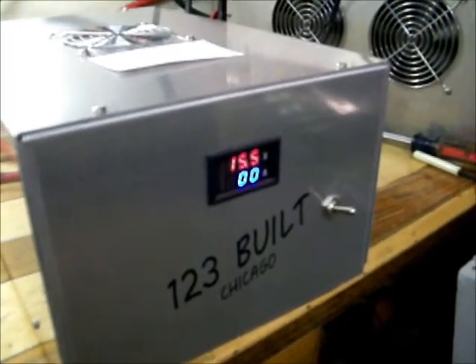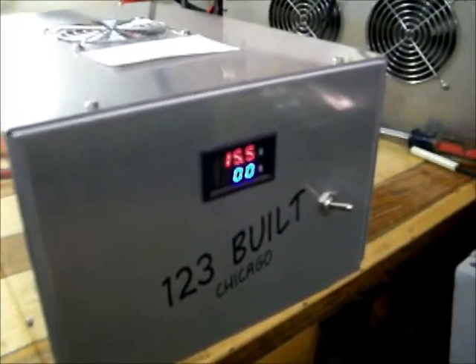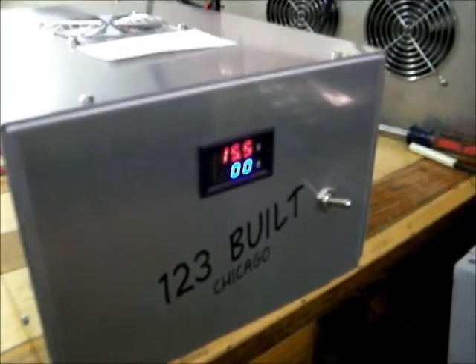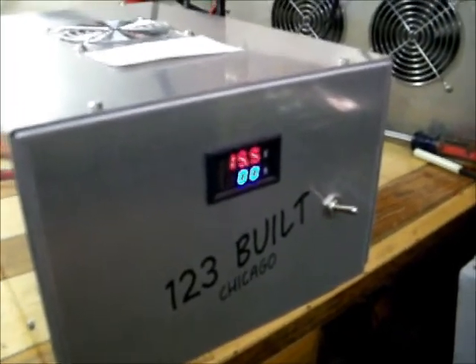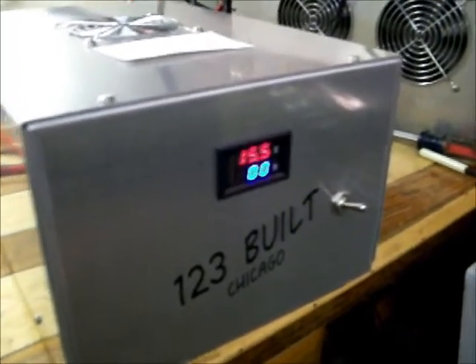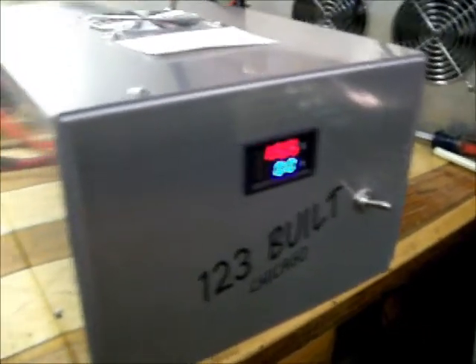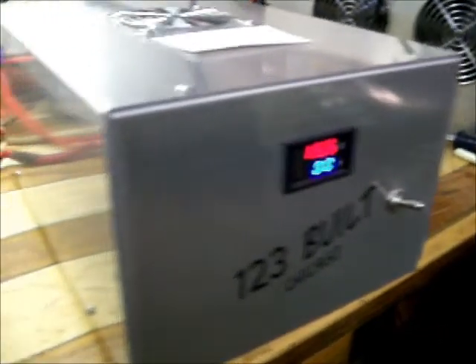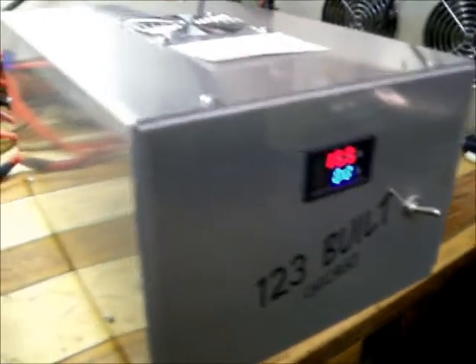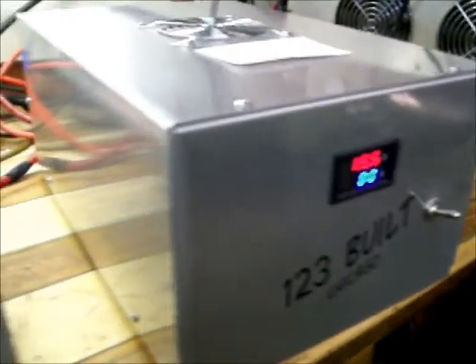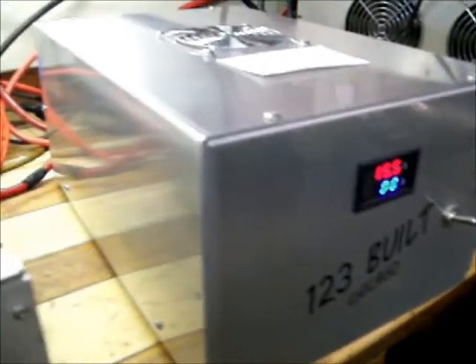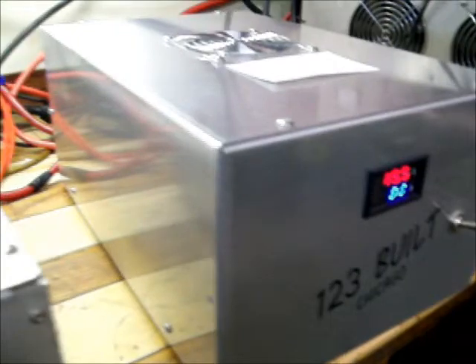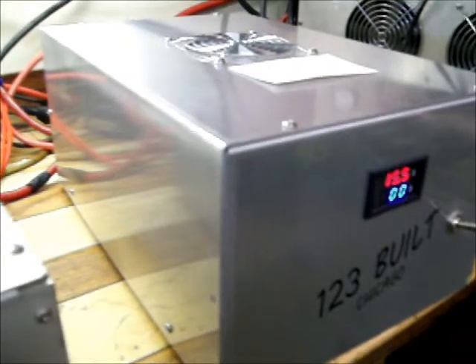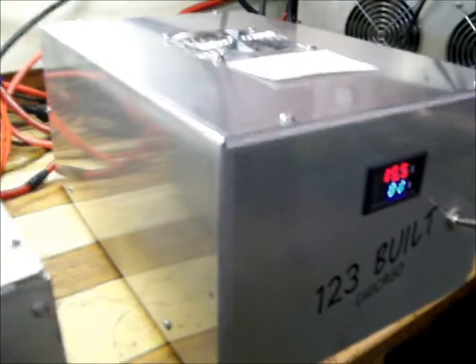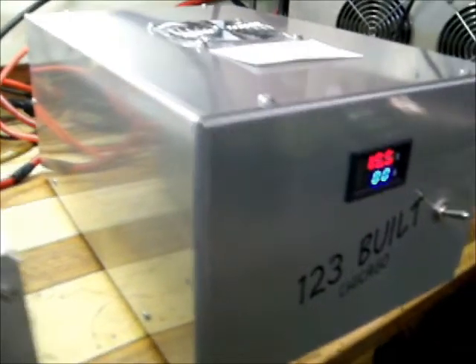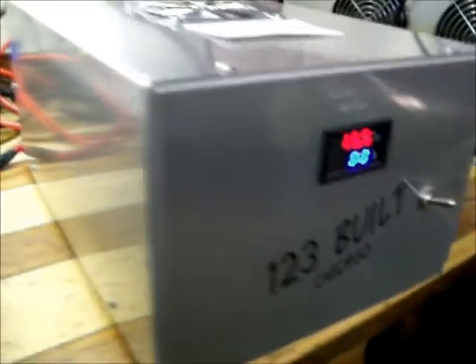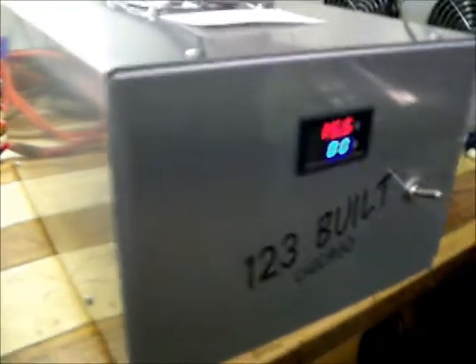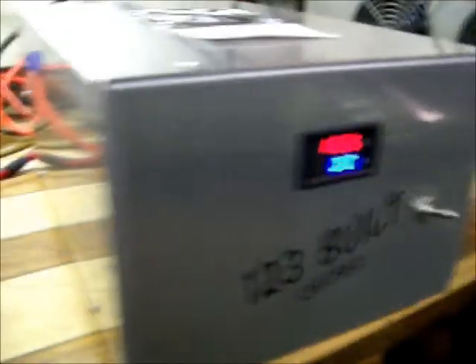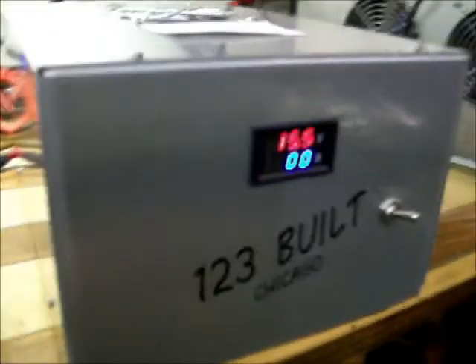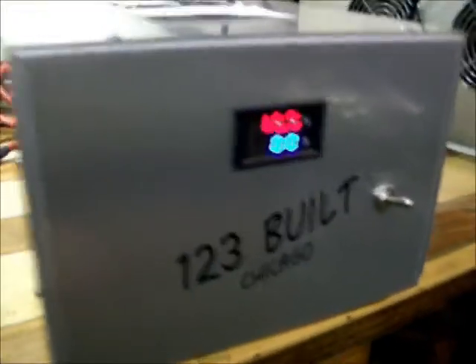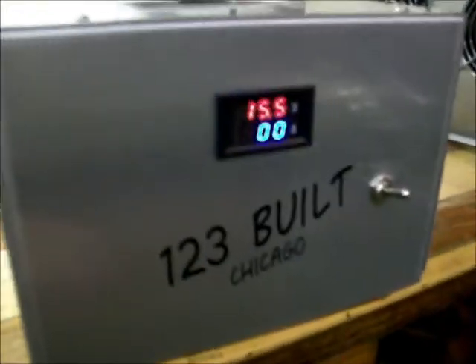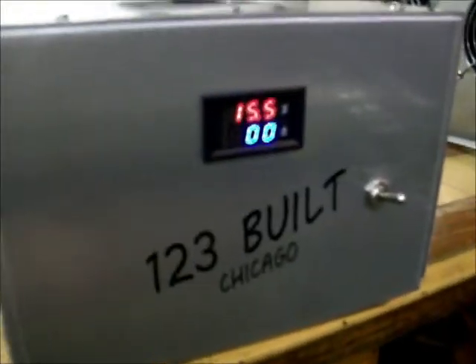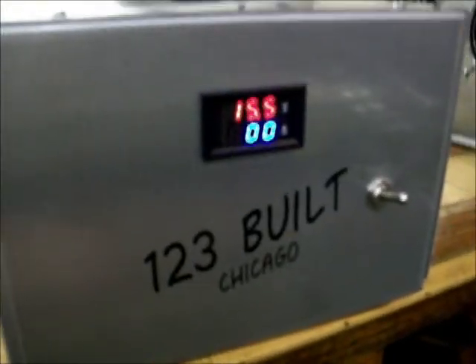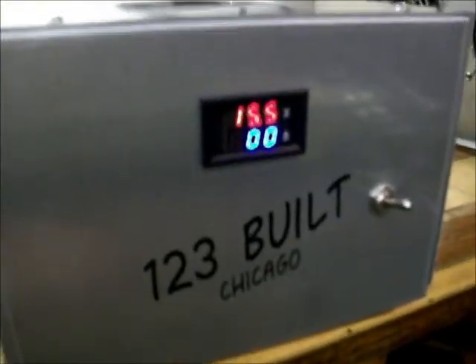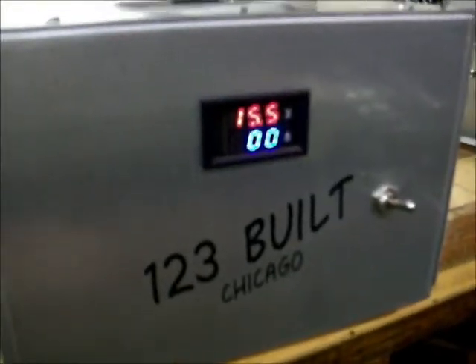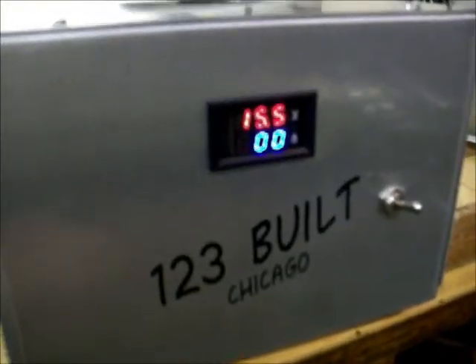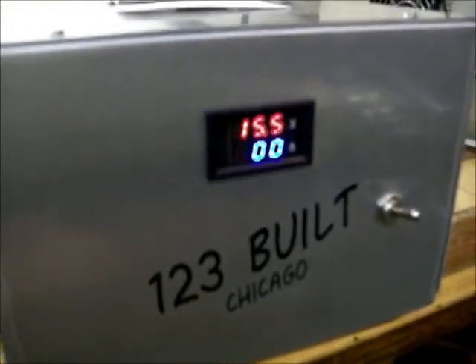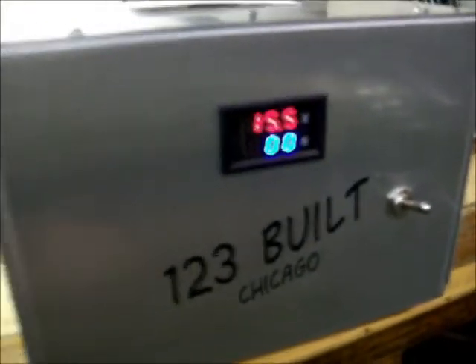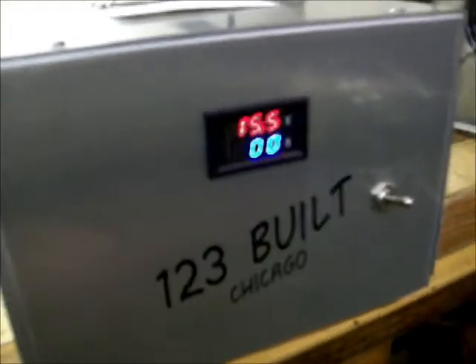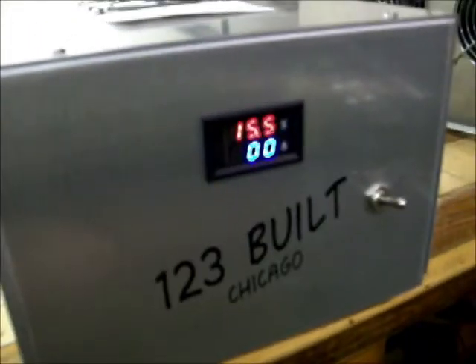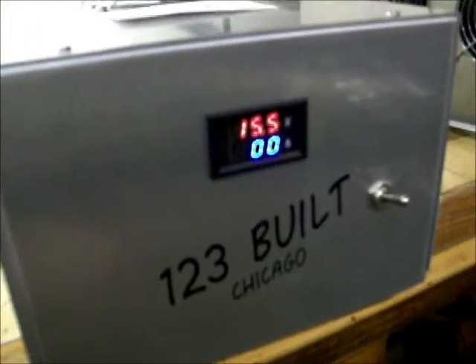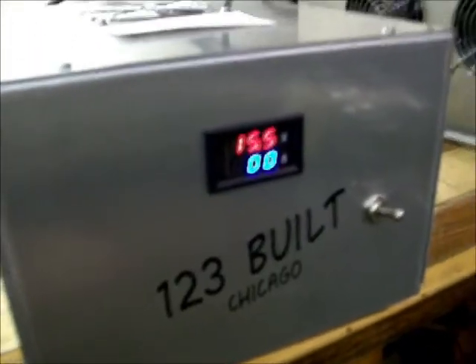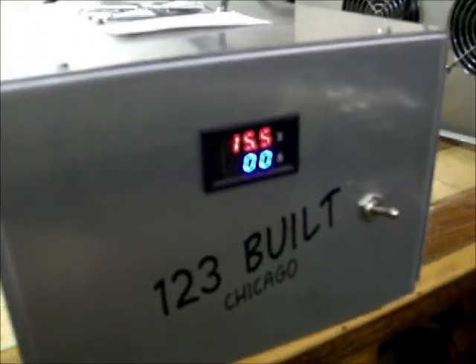Really nice power supply. I'm very, very impressed. And I hope you all enjoy these videos. Y'all have a wonderful day.